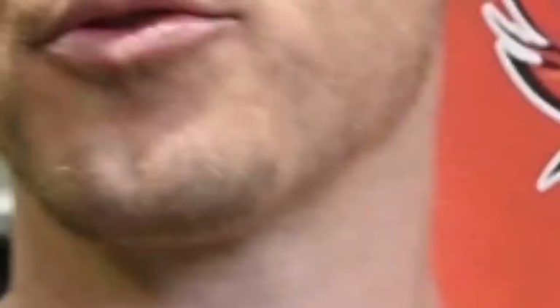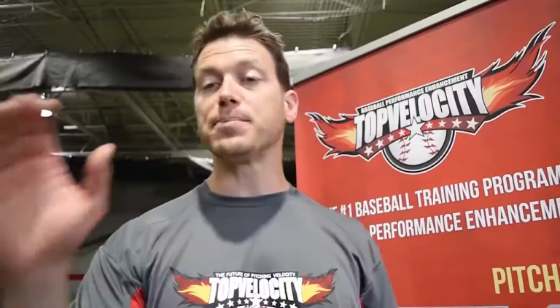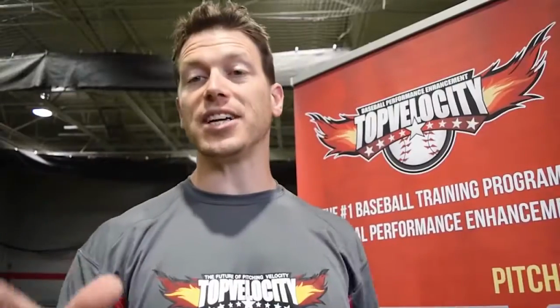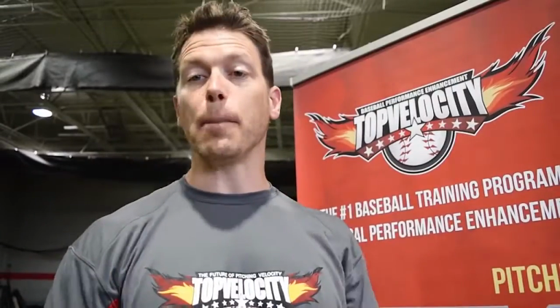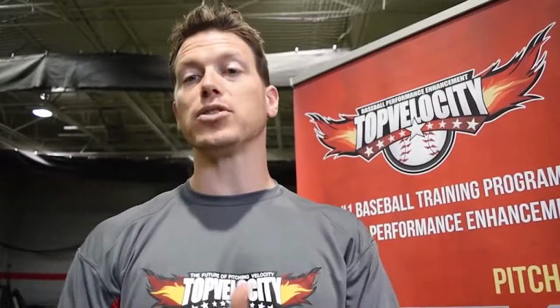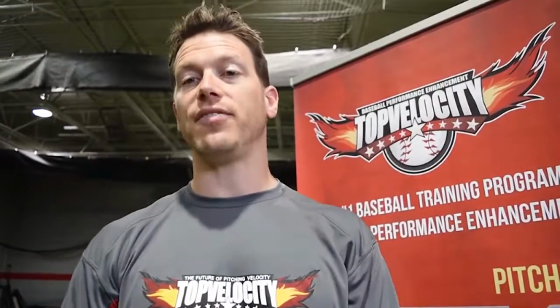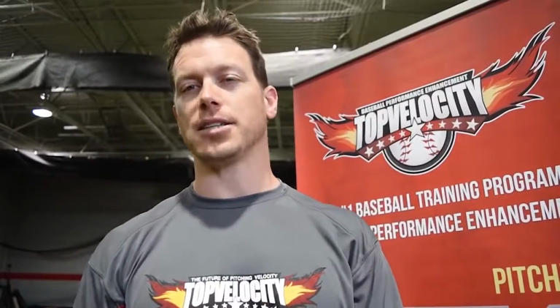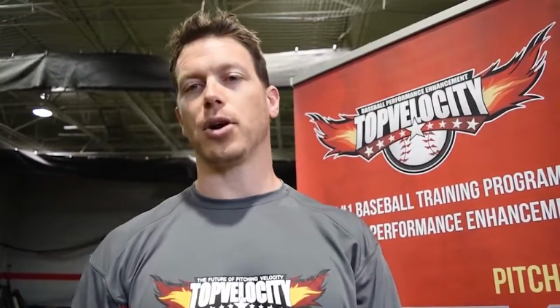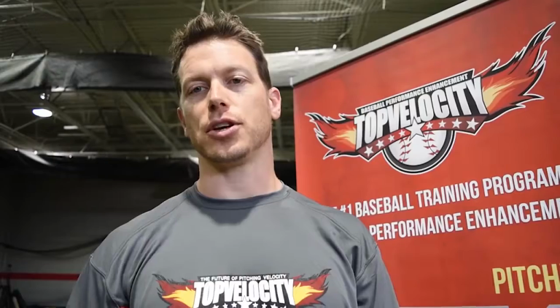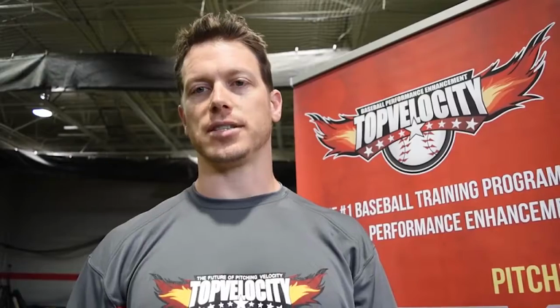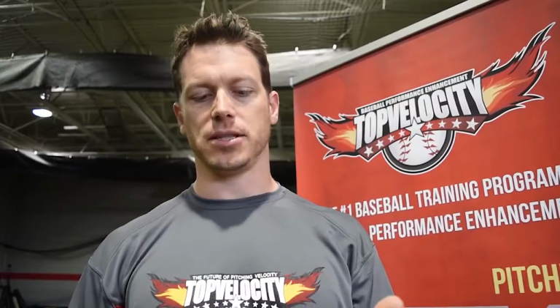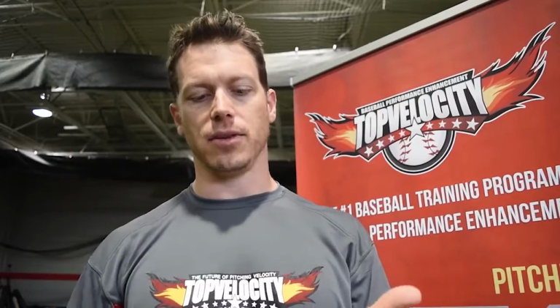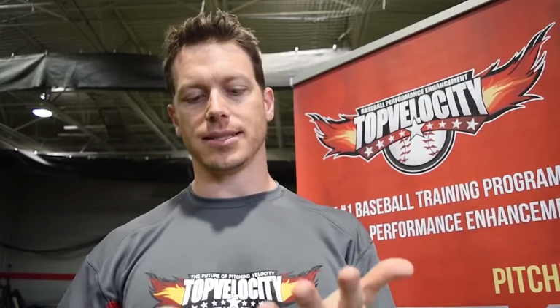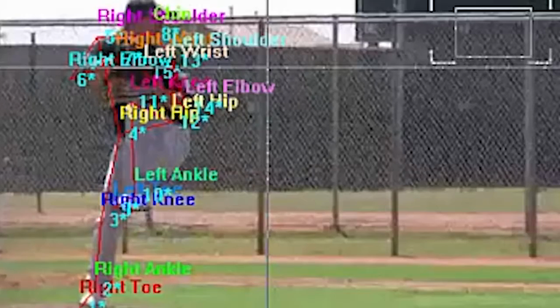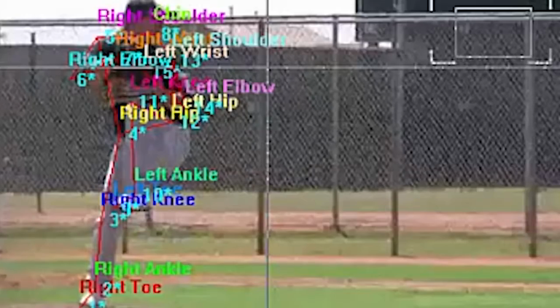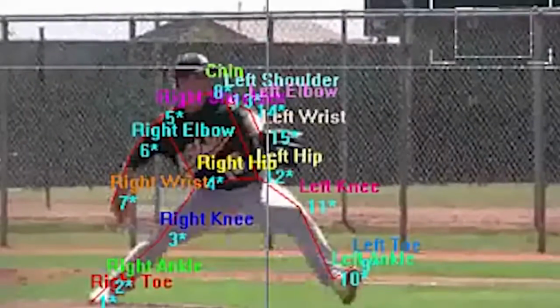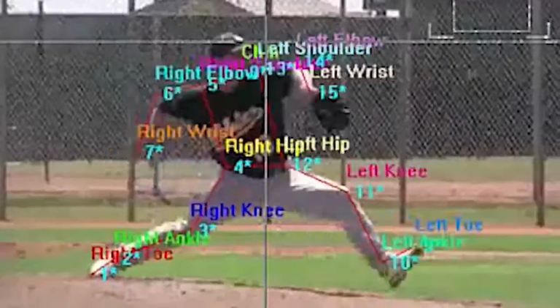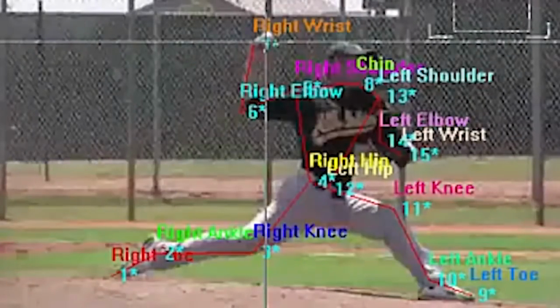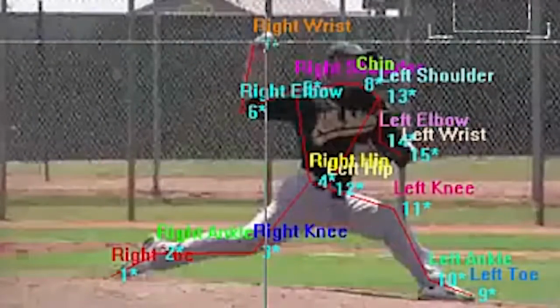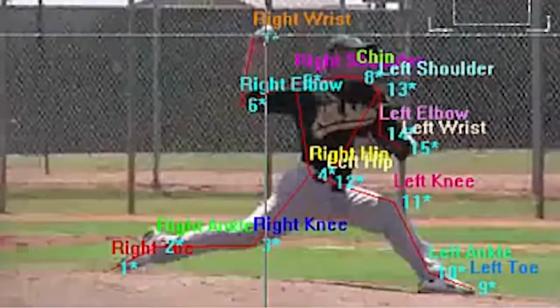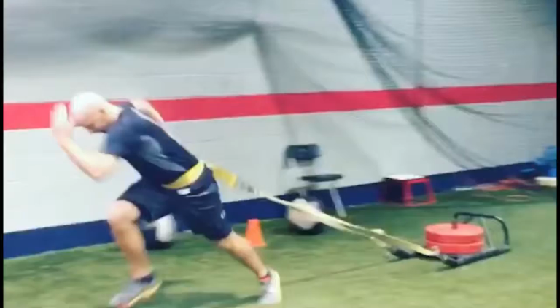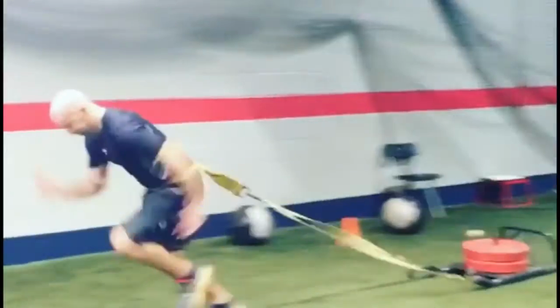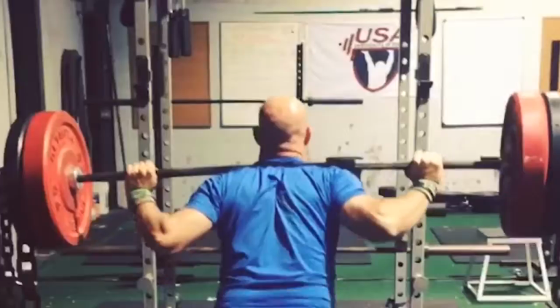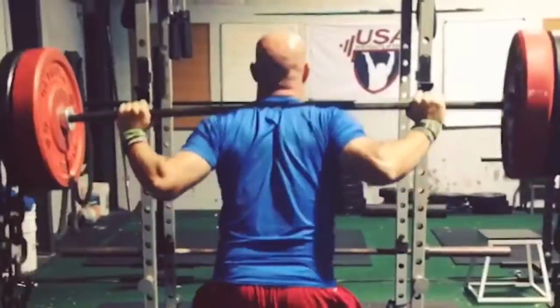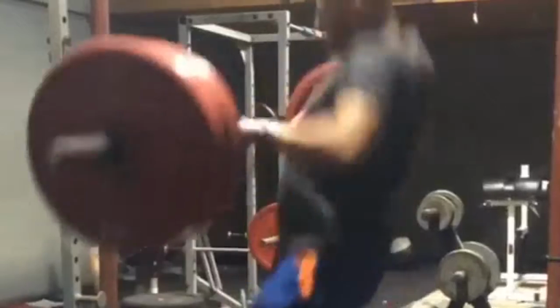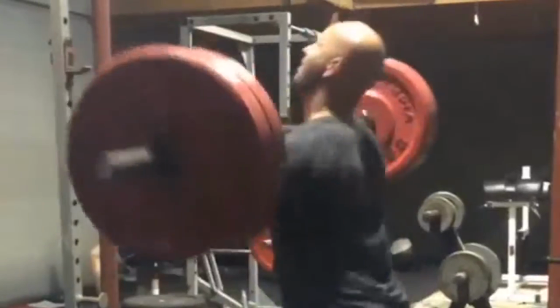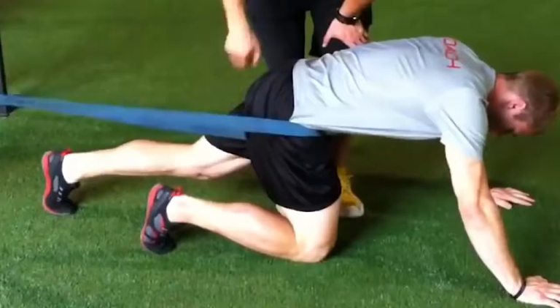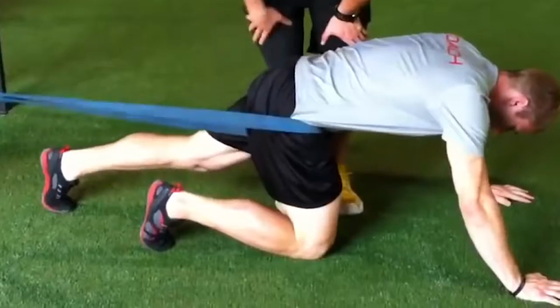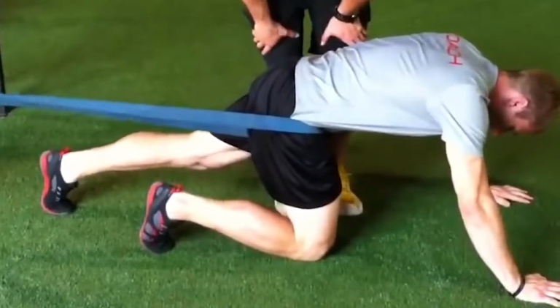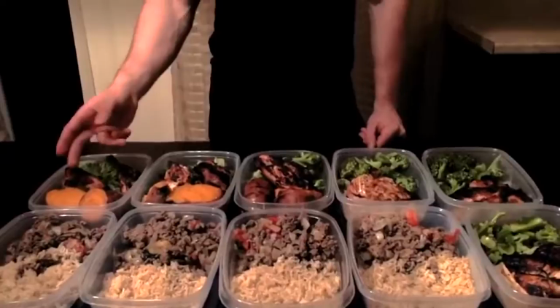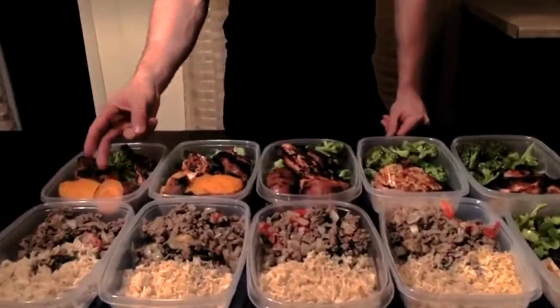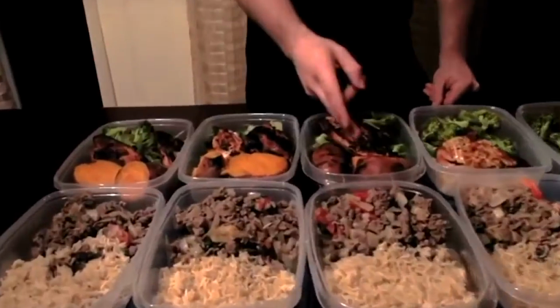3x pitching is a multi-faceted approach to increasing pitching velocity. We first look at biomechanics, speed, strength, power, mobility, and nutrition.